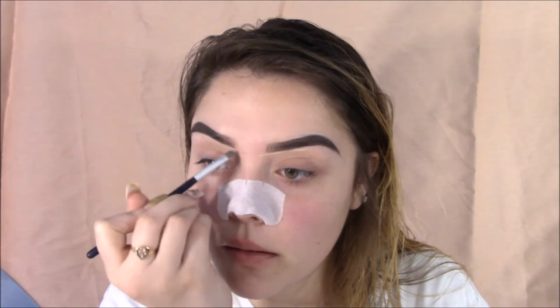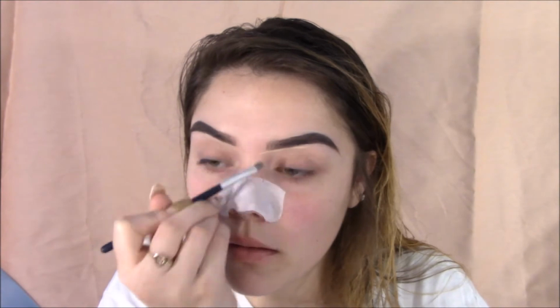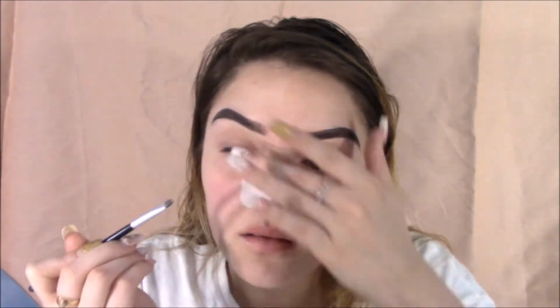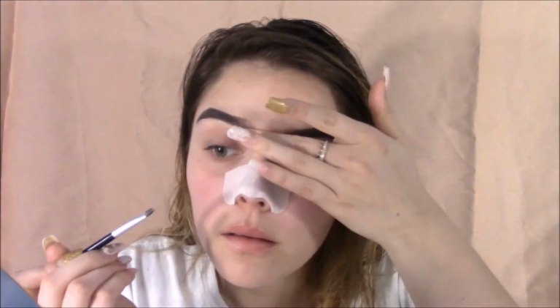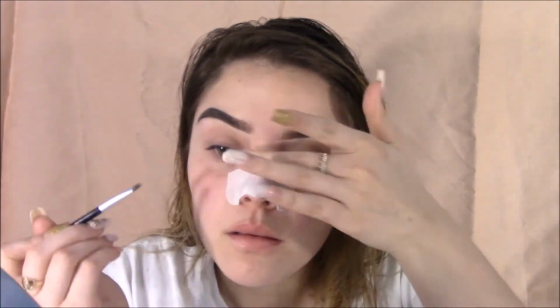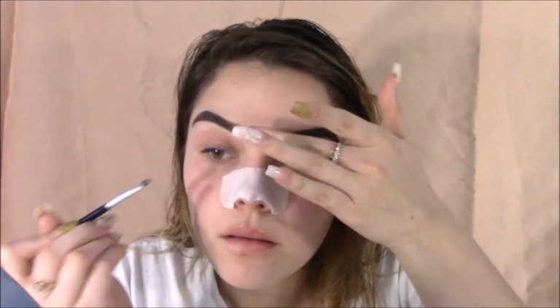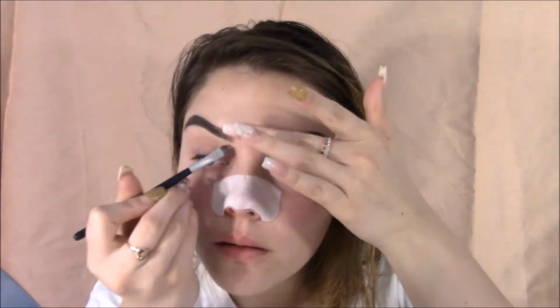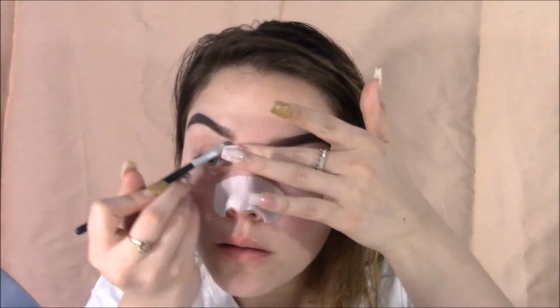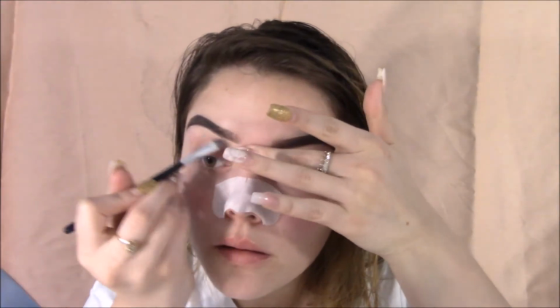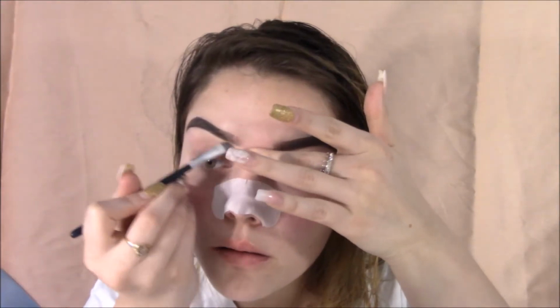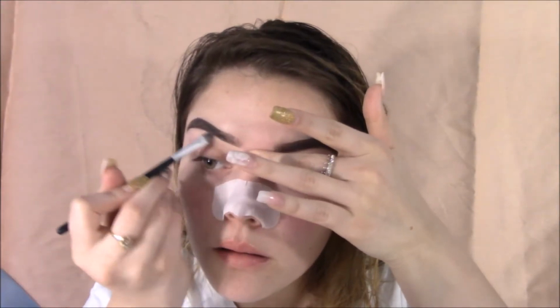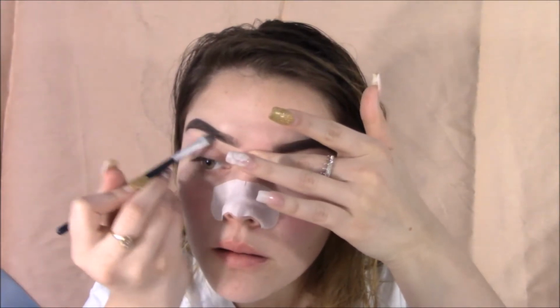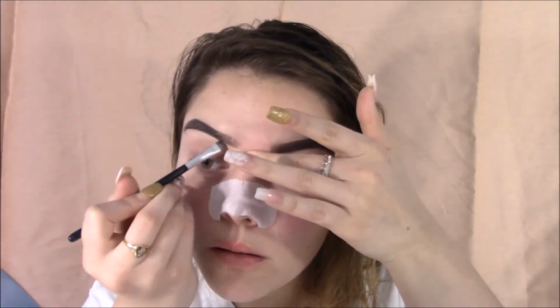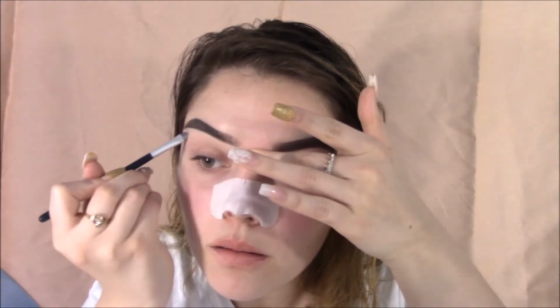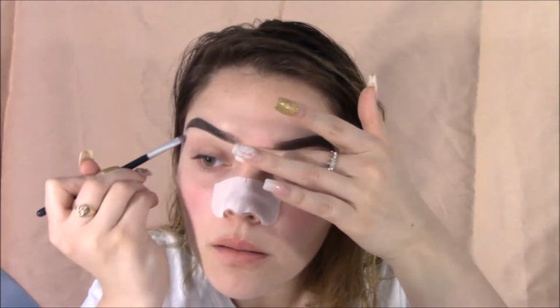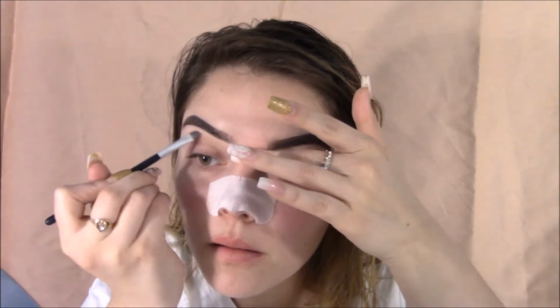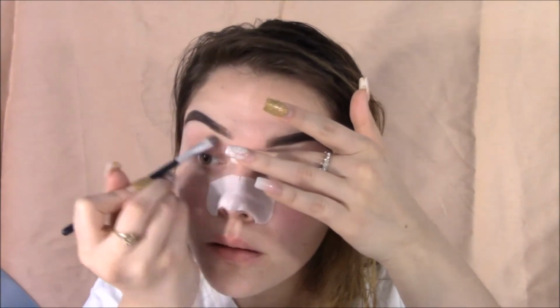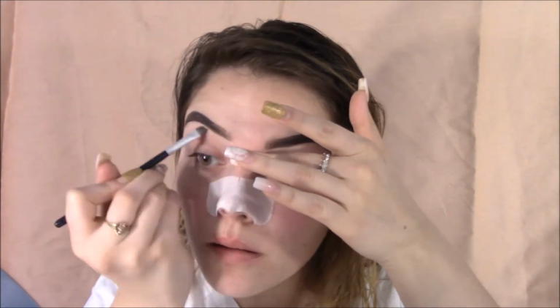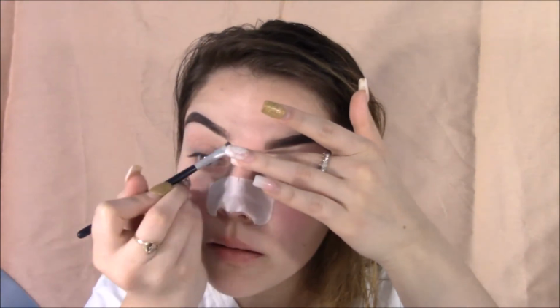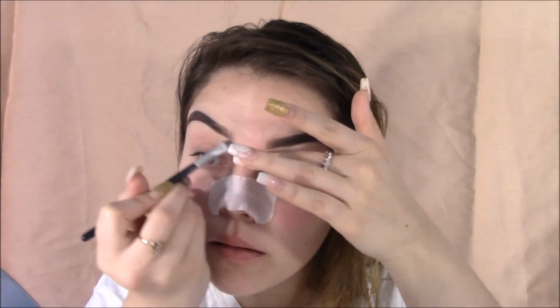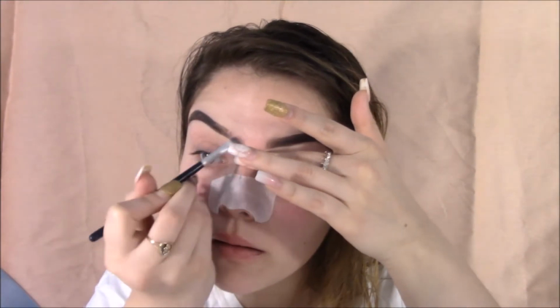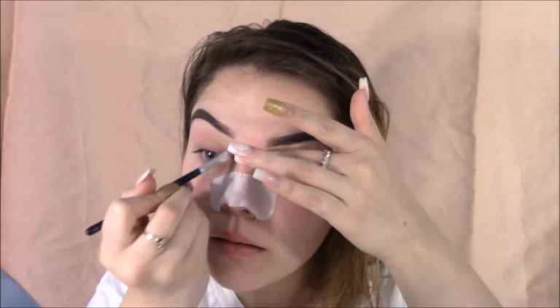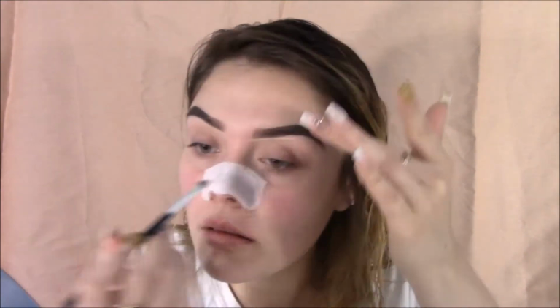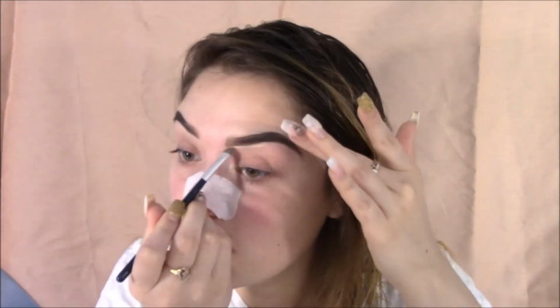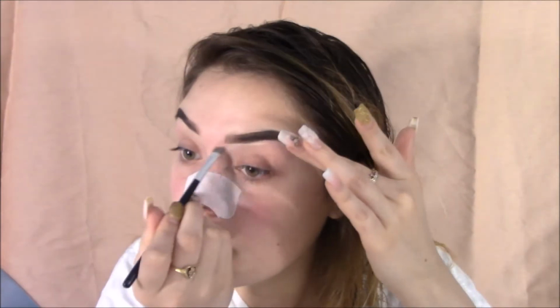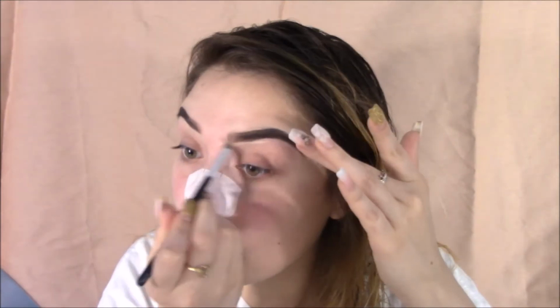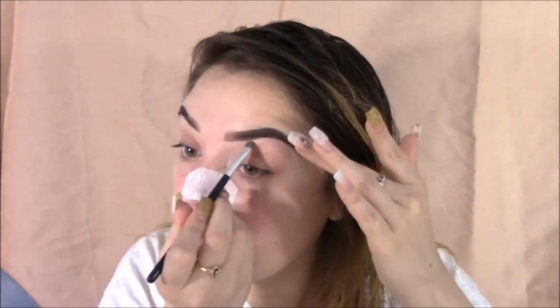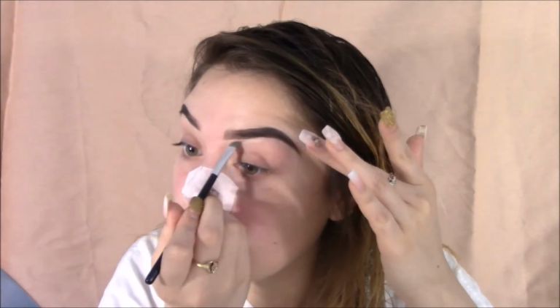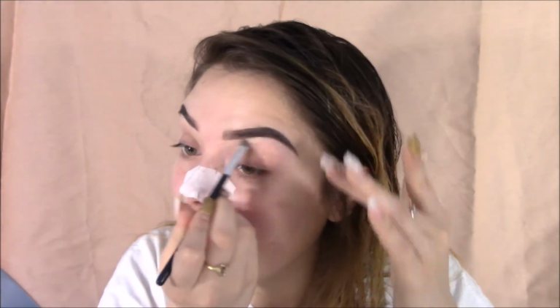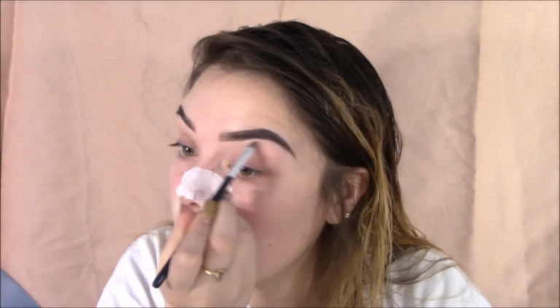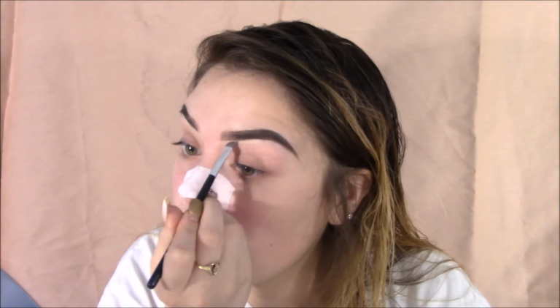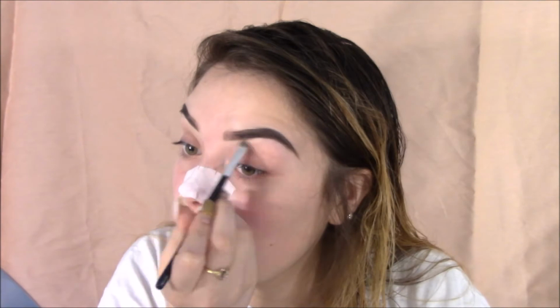Cleaning my brows makes my eyebrows pop out even more and just everything looks much cleaner on your face.